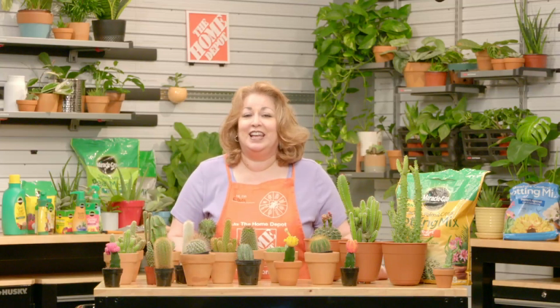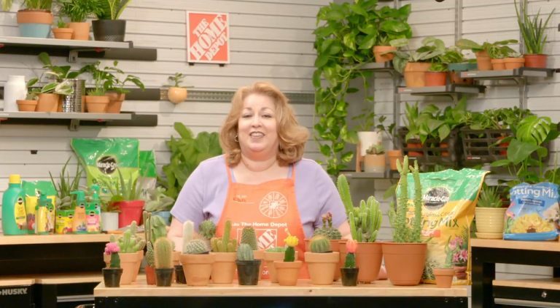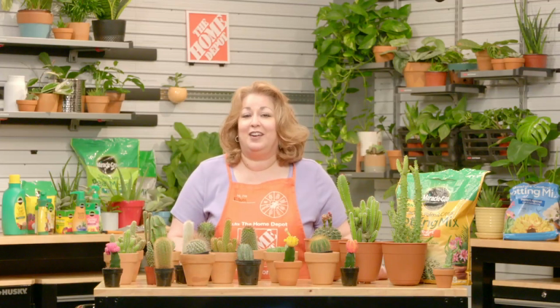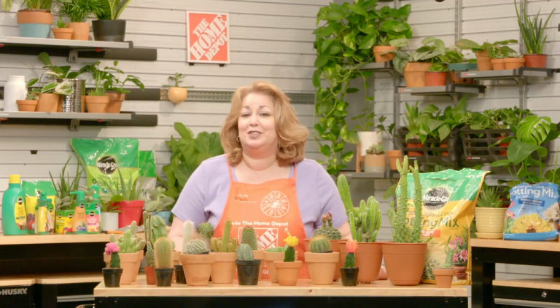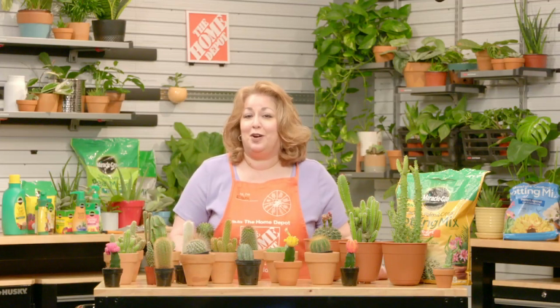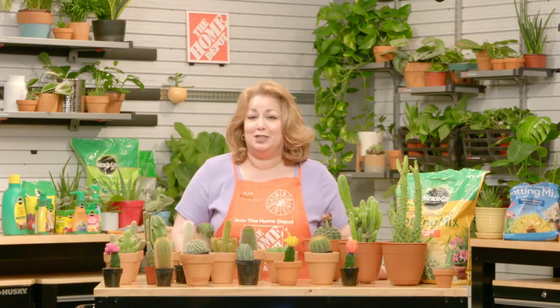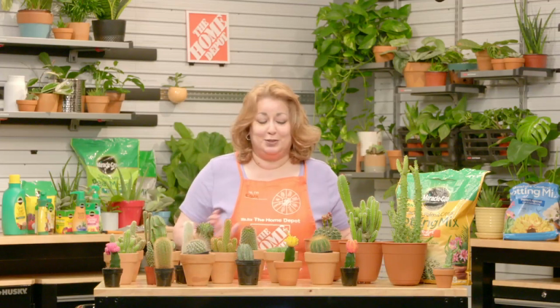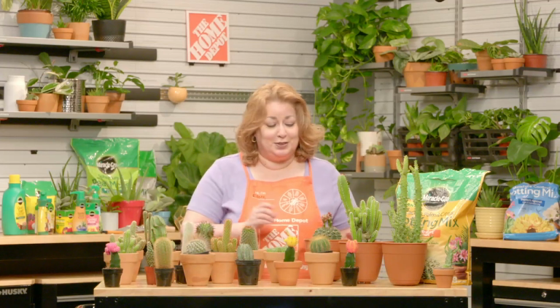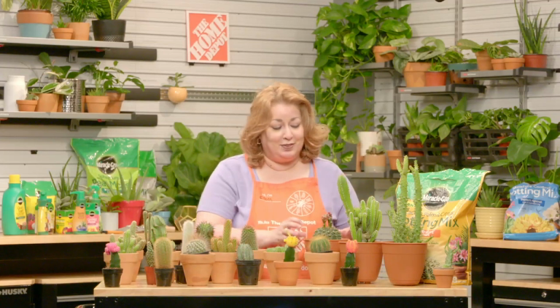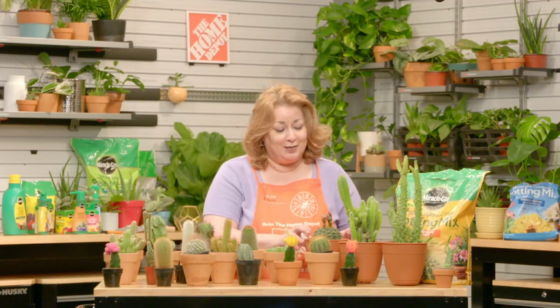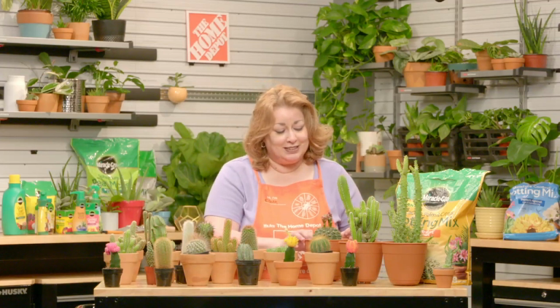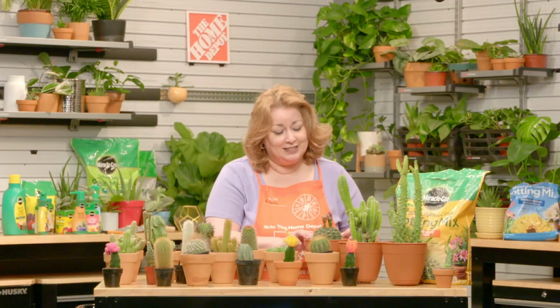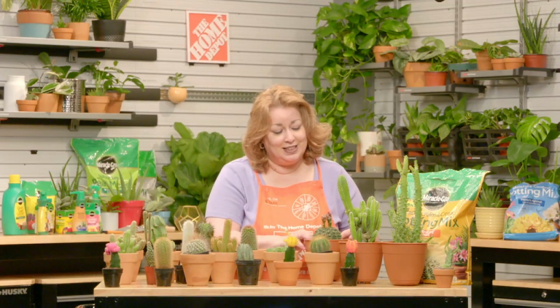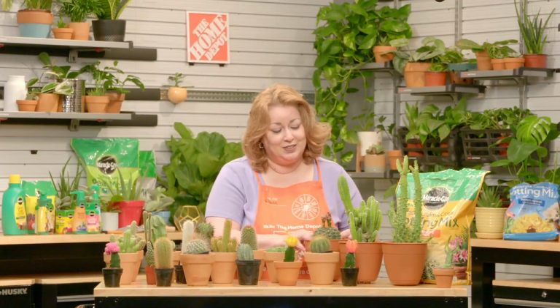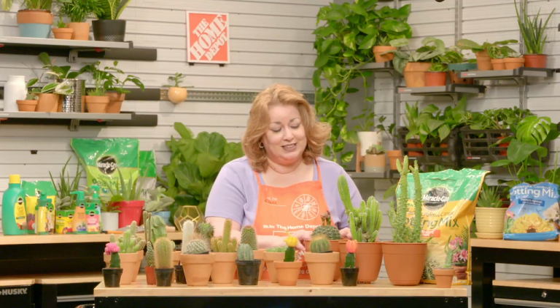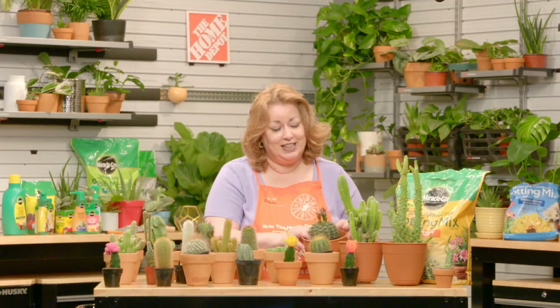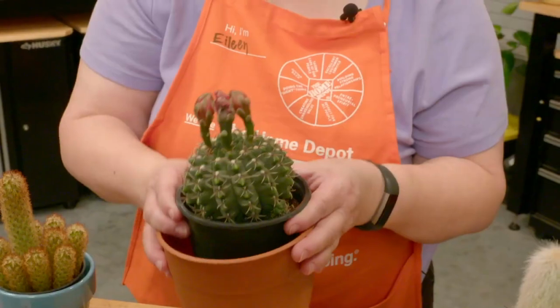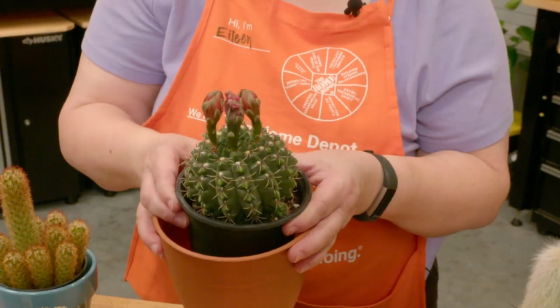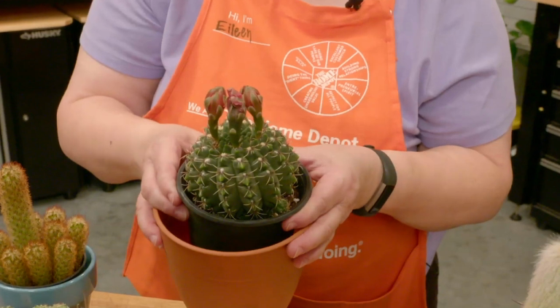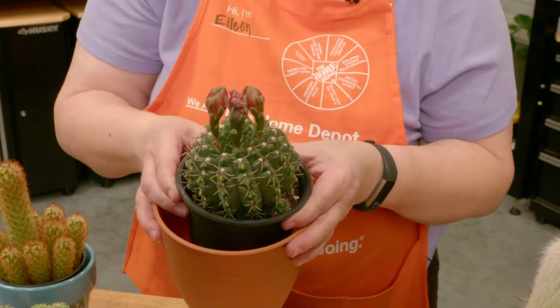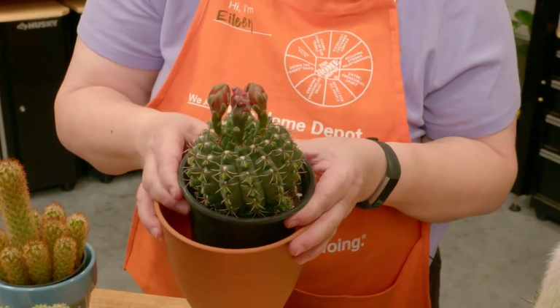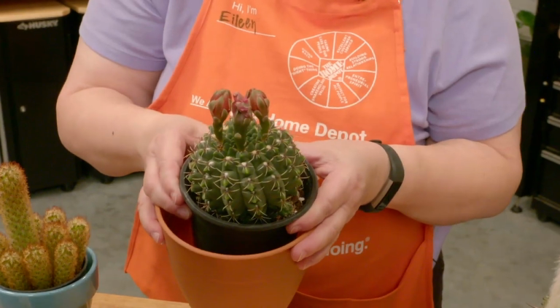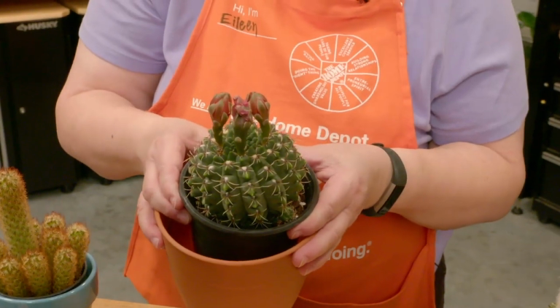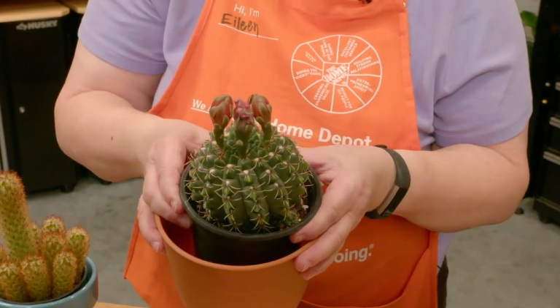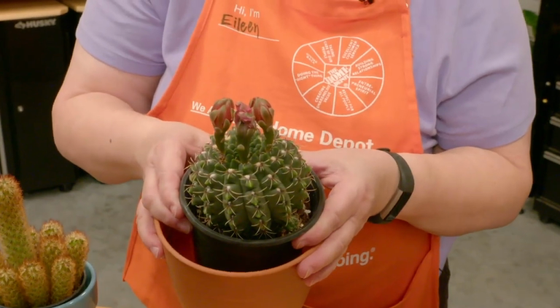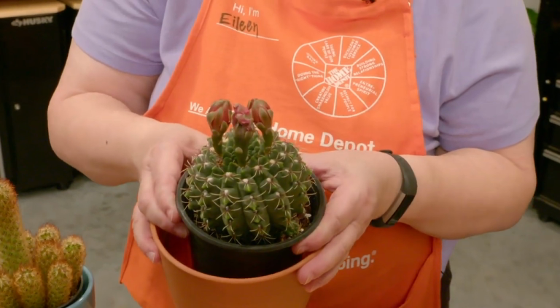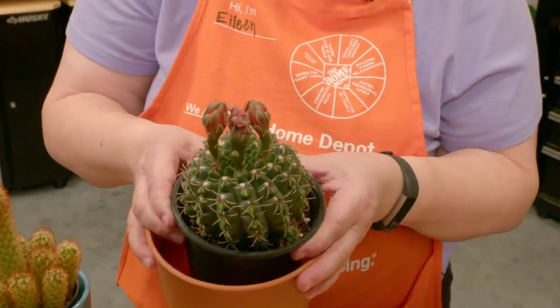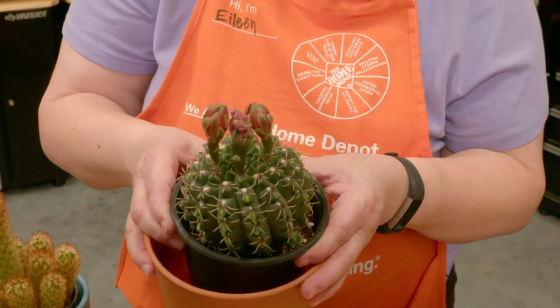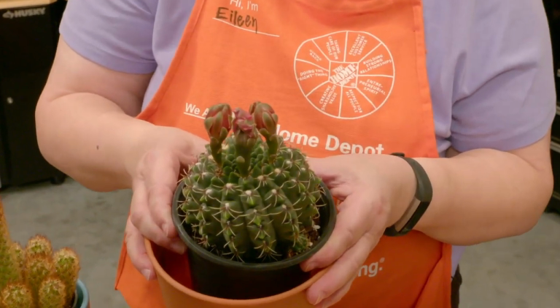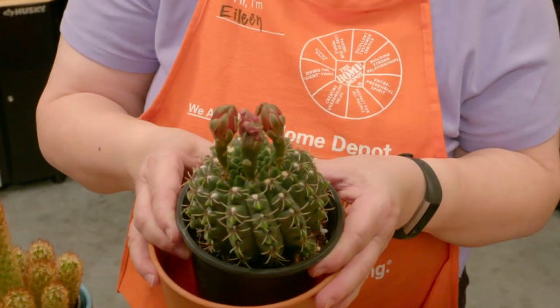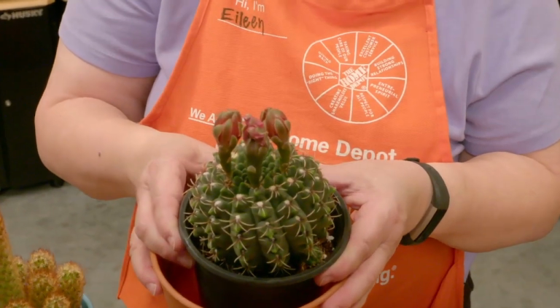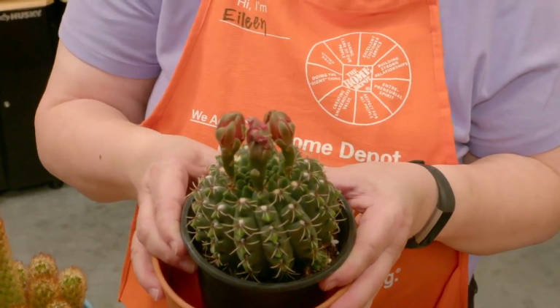The areoles will also produce flowers, as you can see here. The flowers emerge from the ends of the stems.